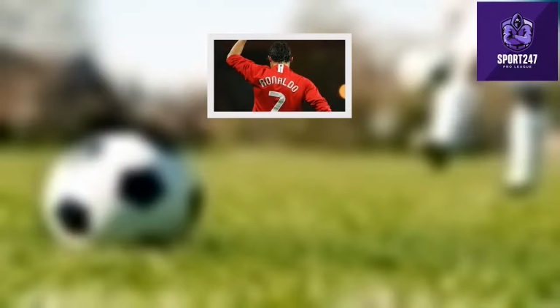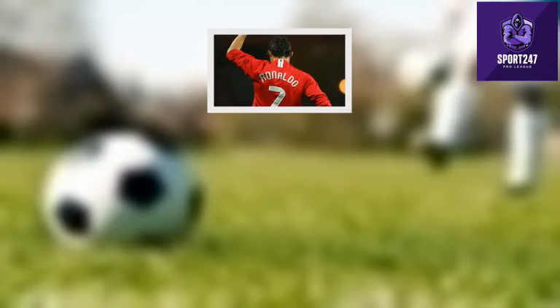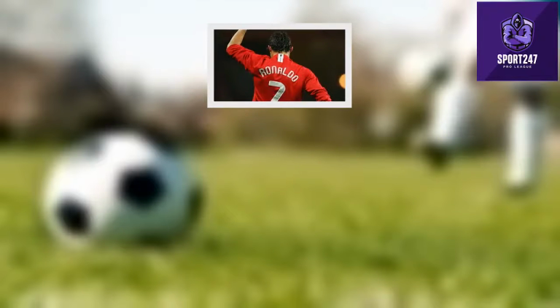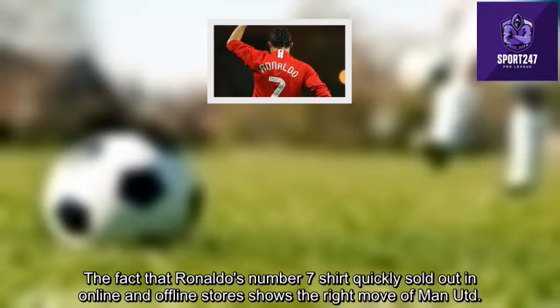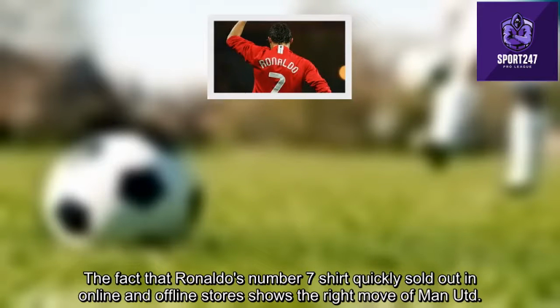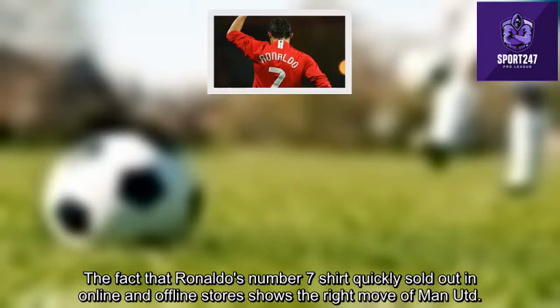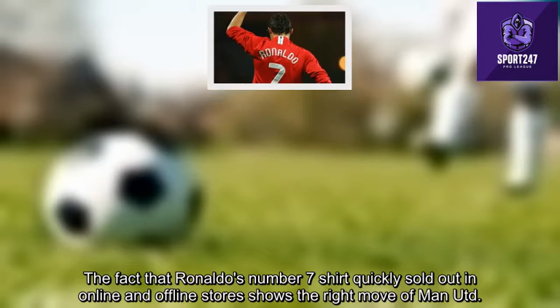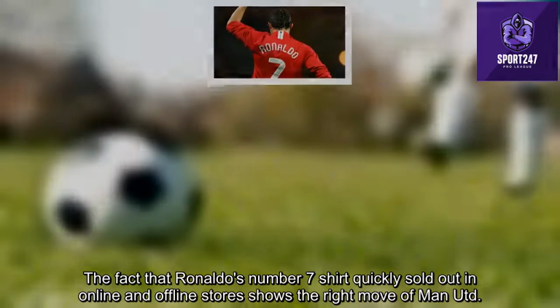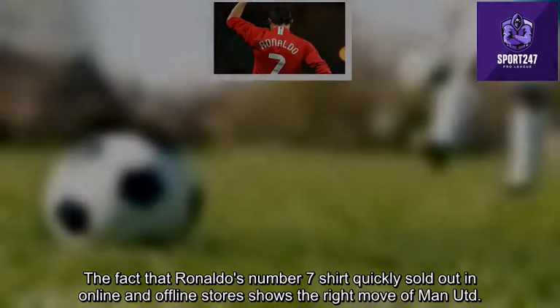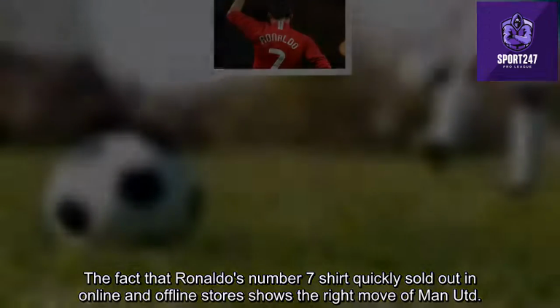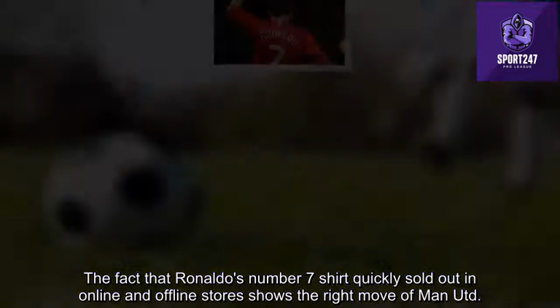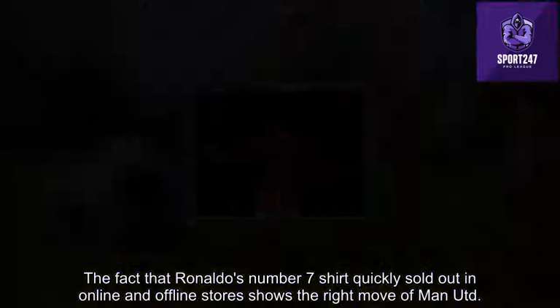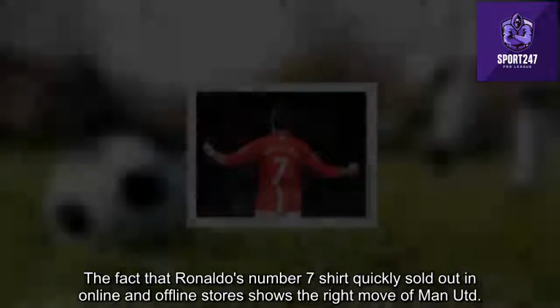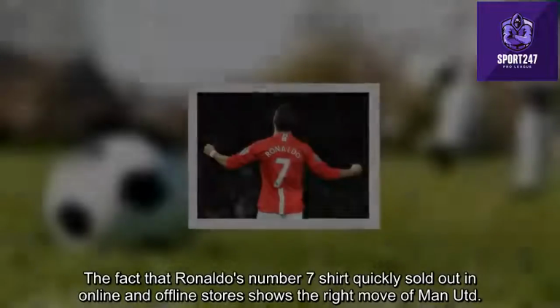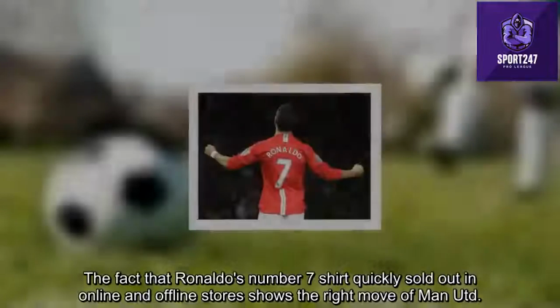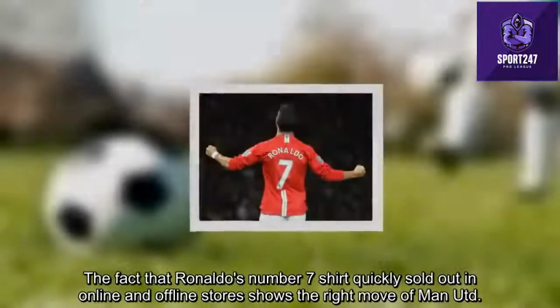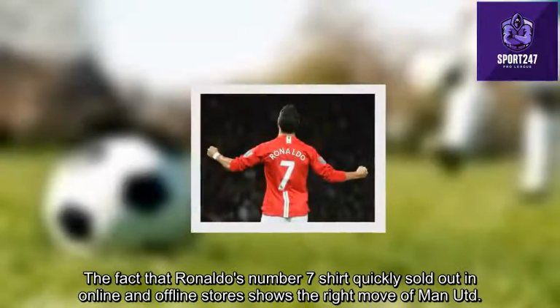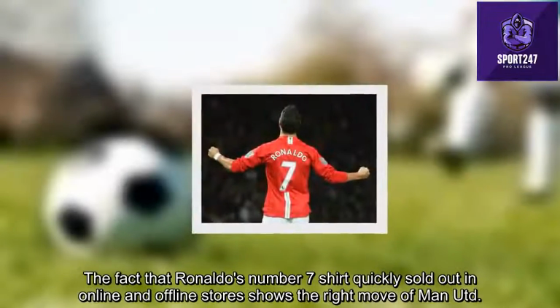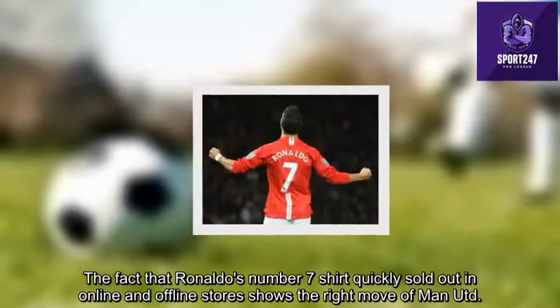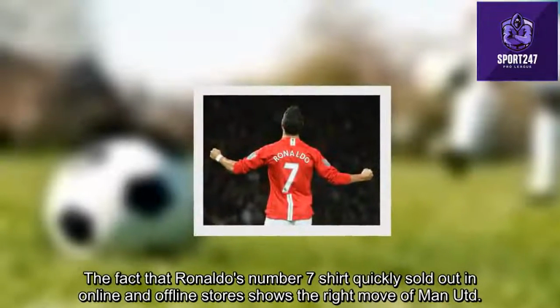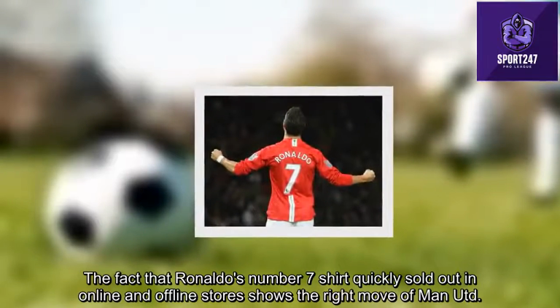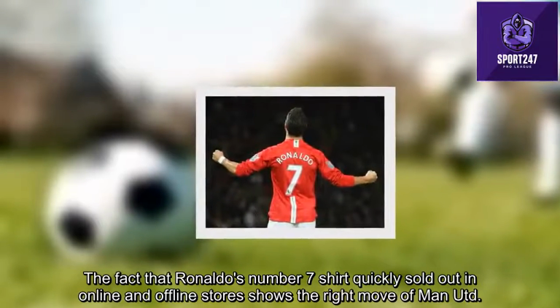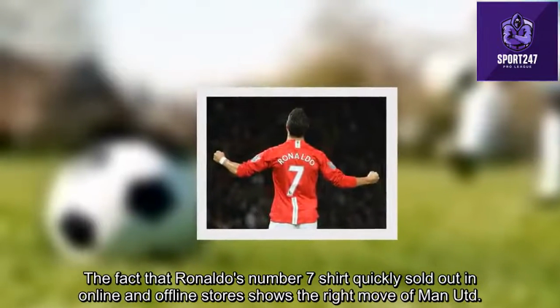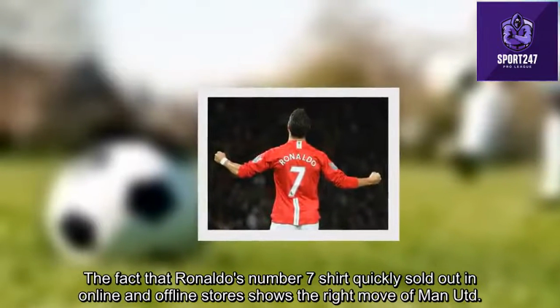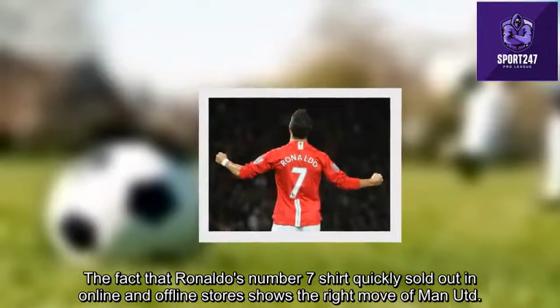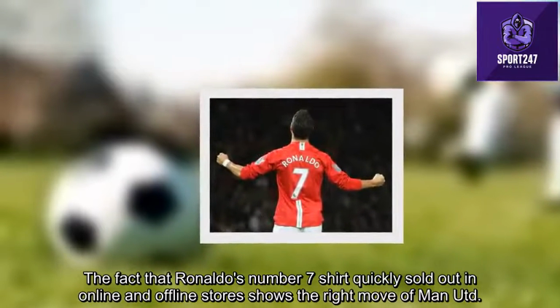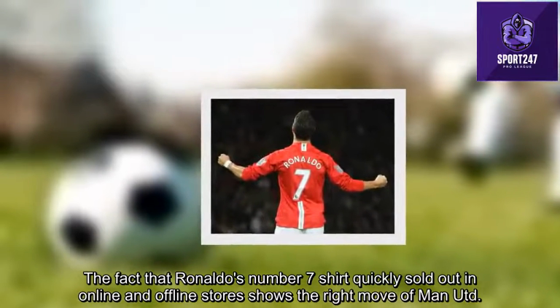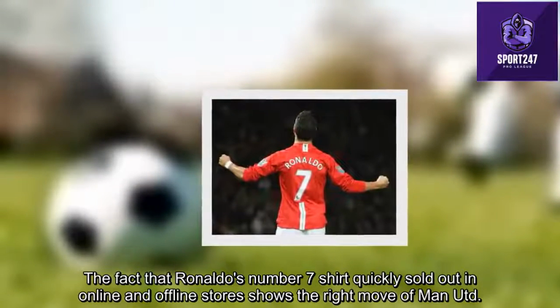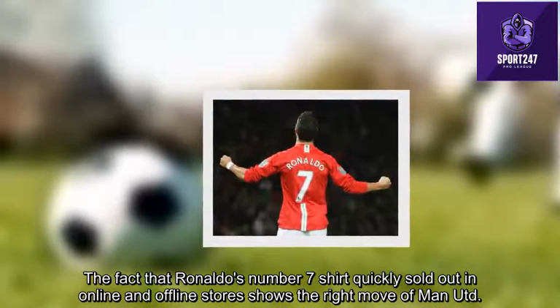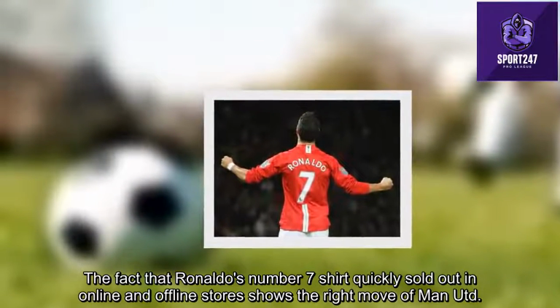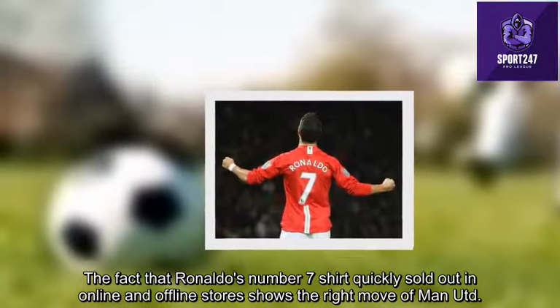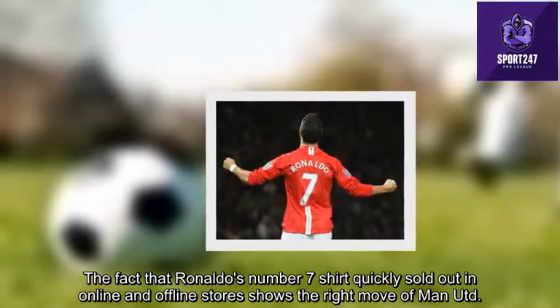The fact that Ronaldo's number 7 shirt quickly sold out in both online and offline stores shows that Man Utd made the right move in securing his return.